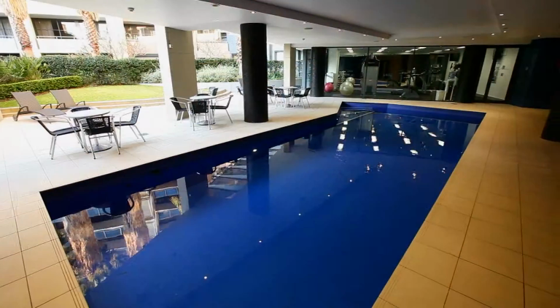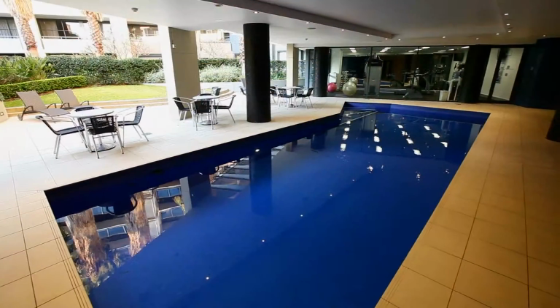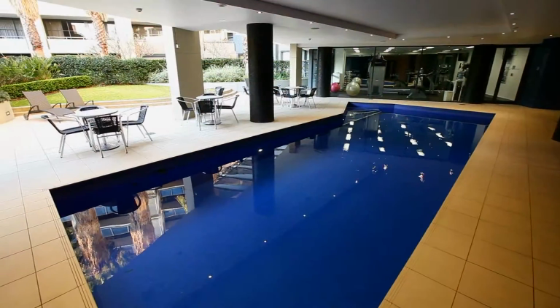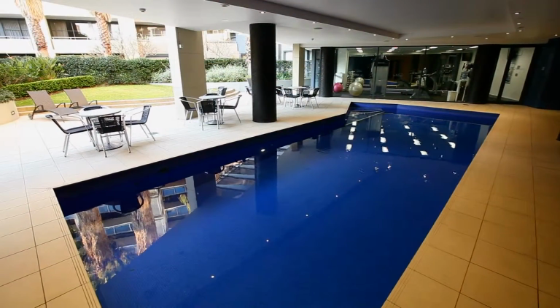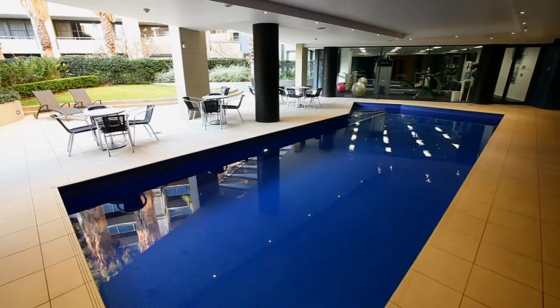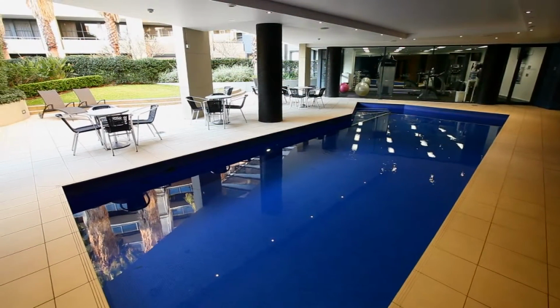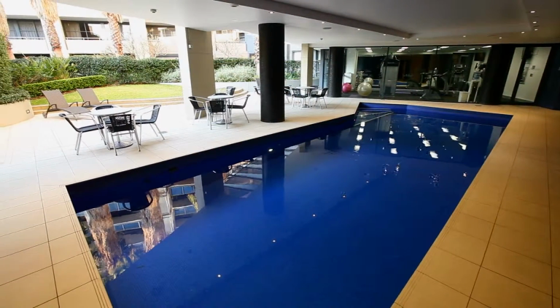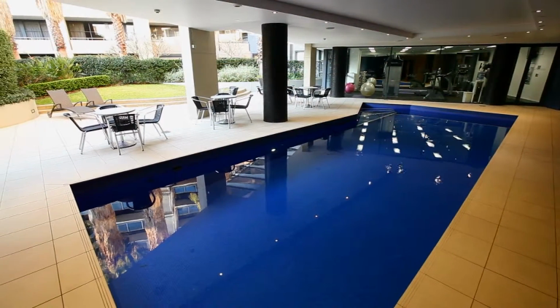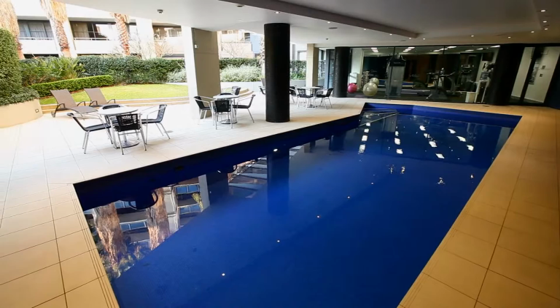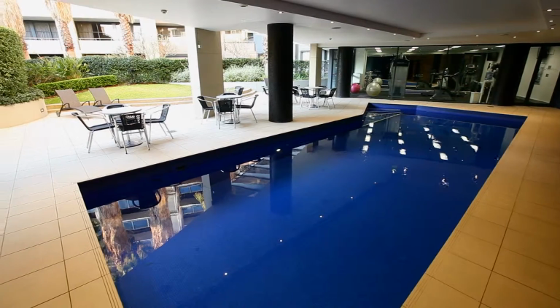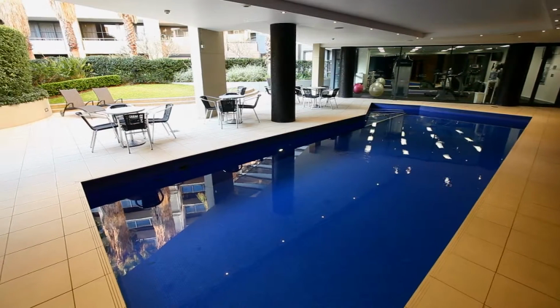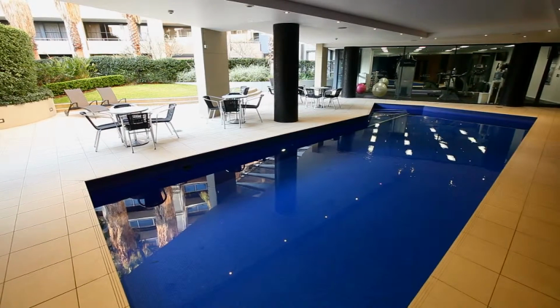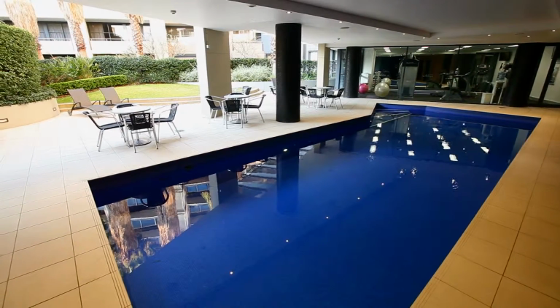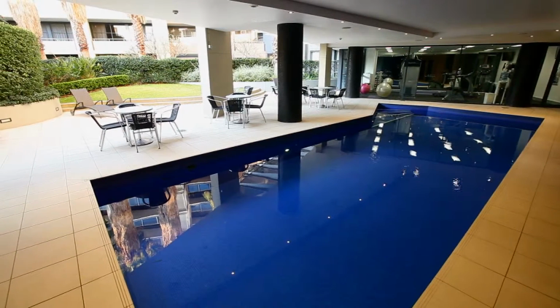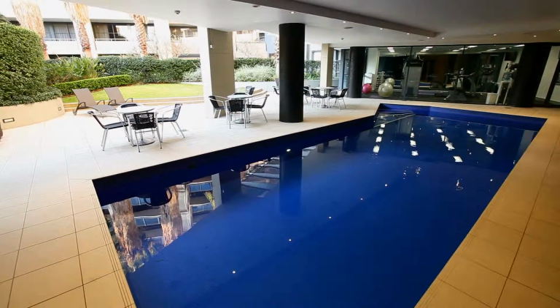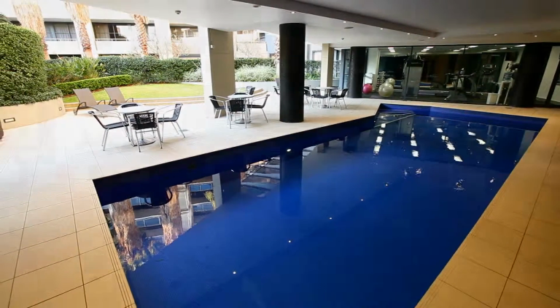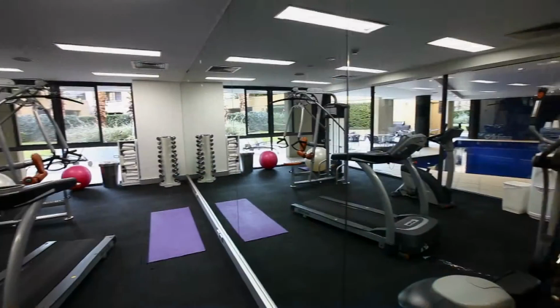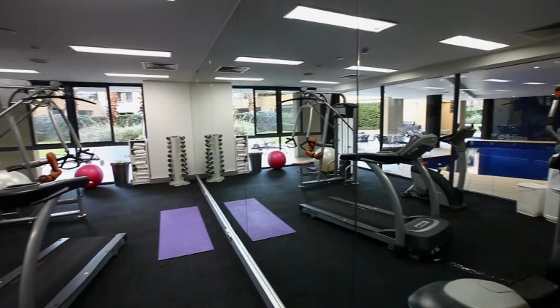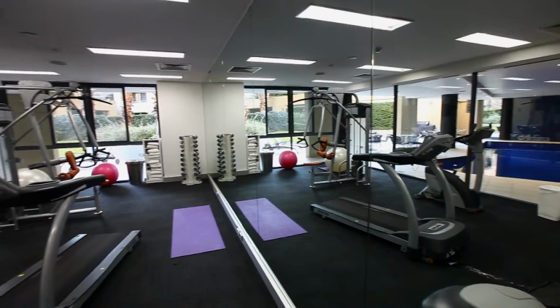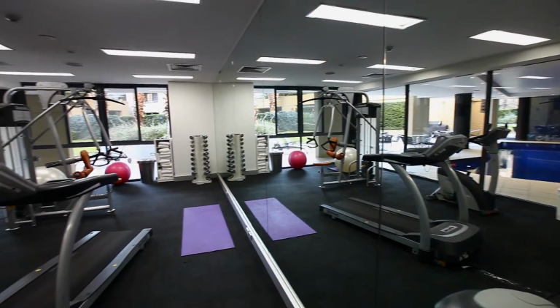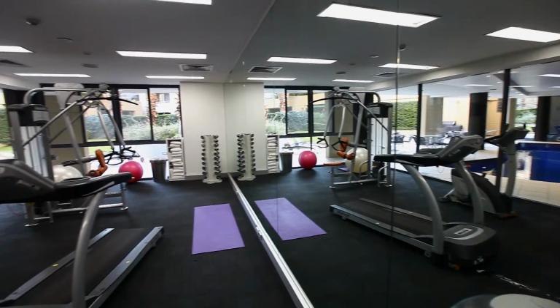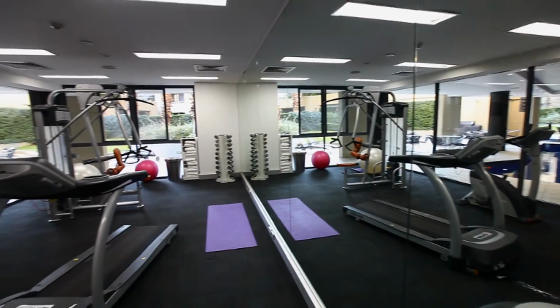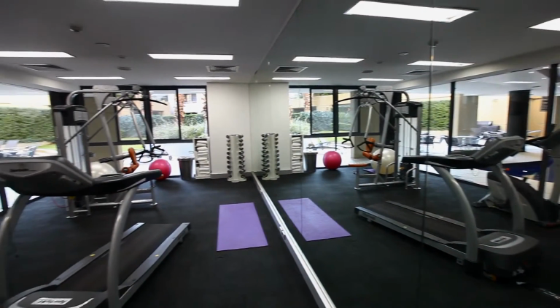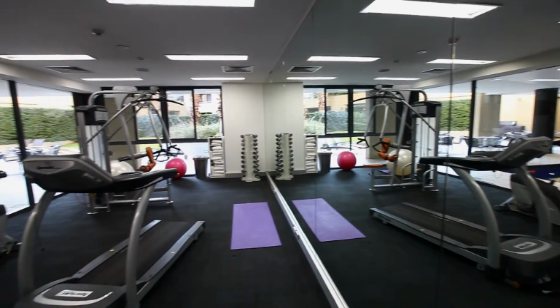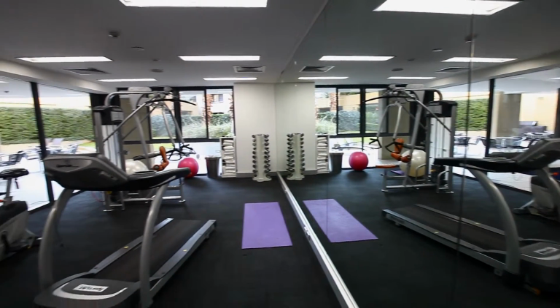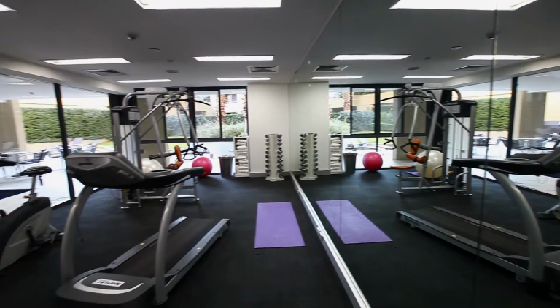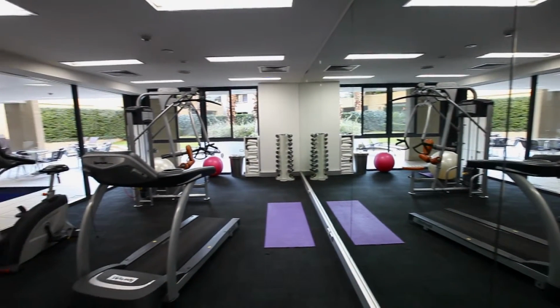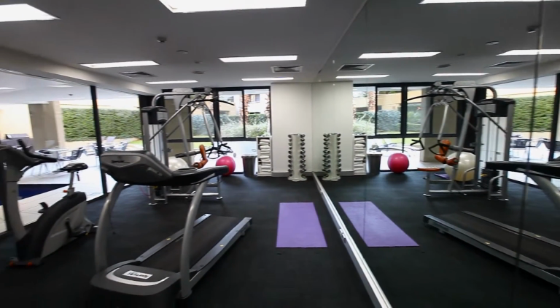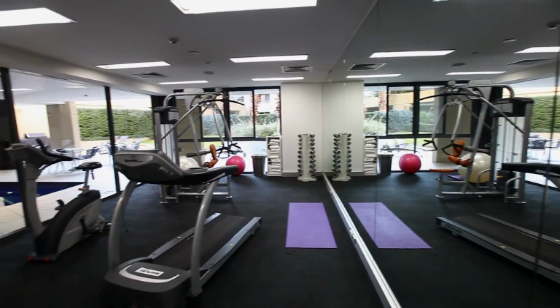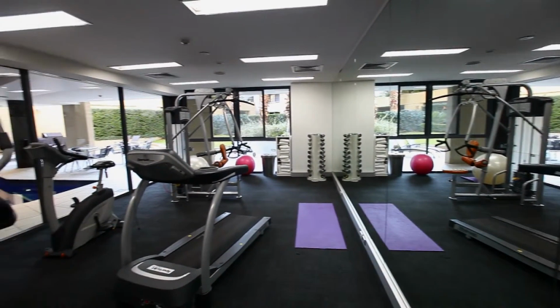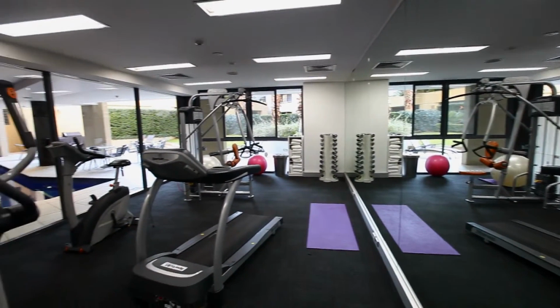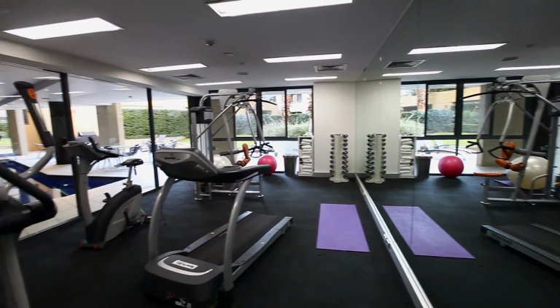Relax in the sauna, take a swim in the heated swimming pool or stick to your exercise regime with a workout in the fully equipped fitness centre.